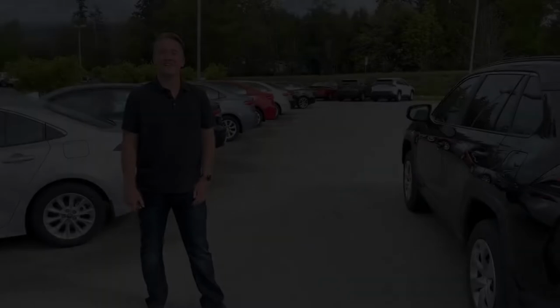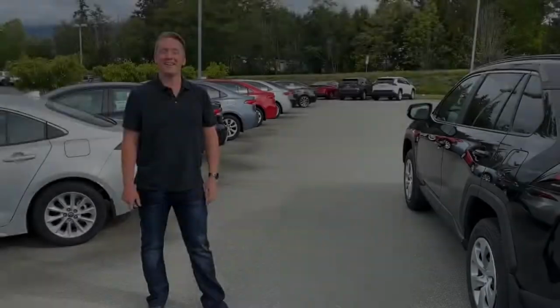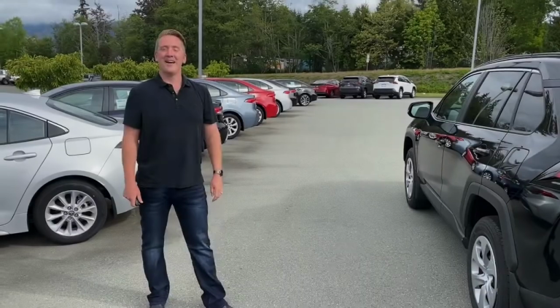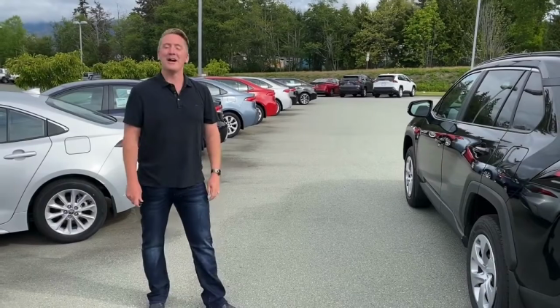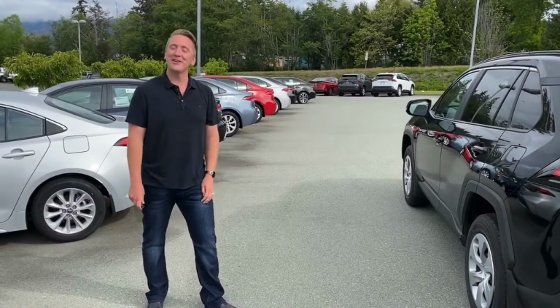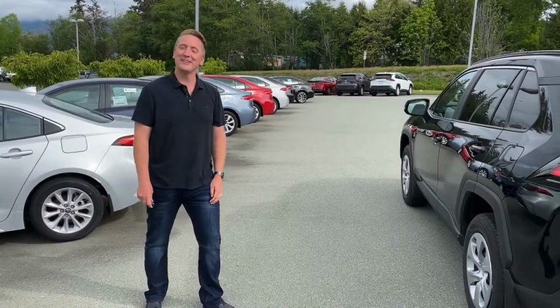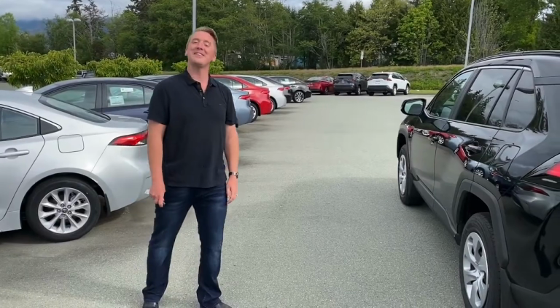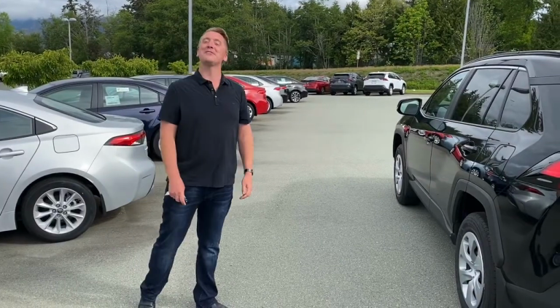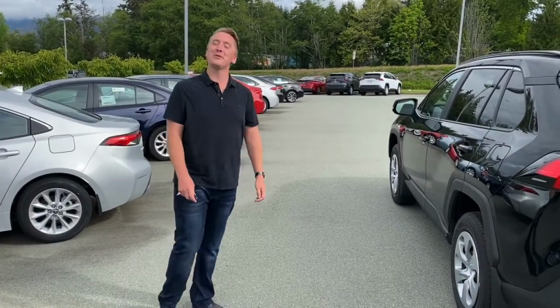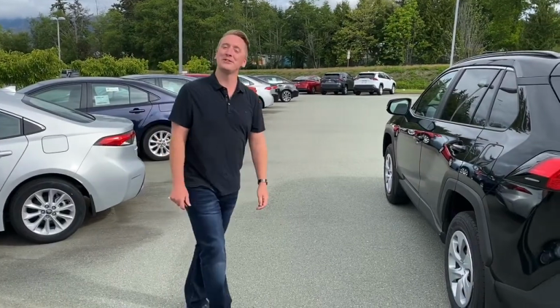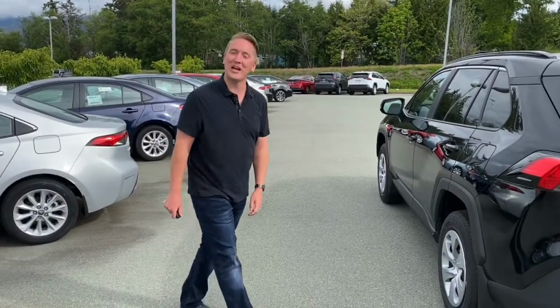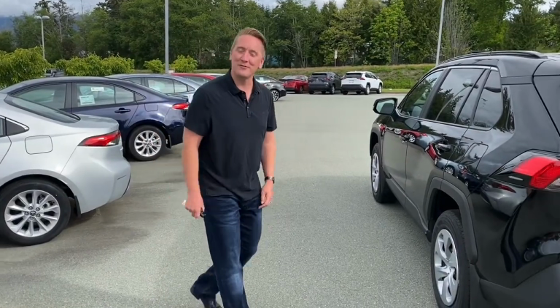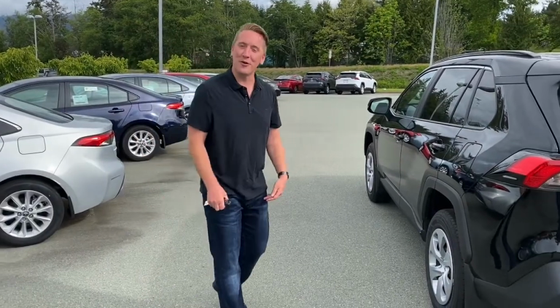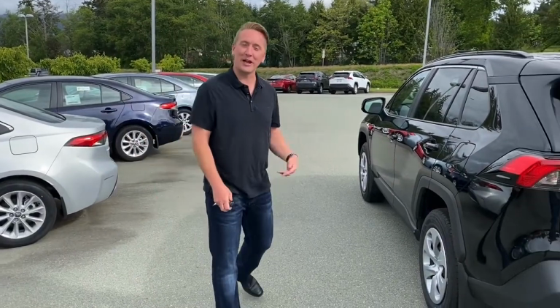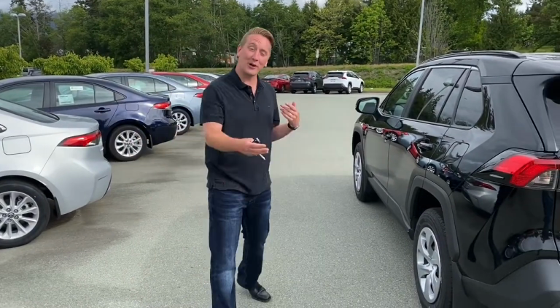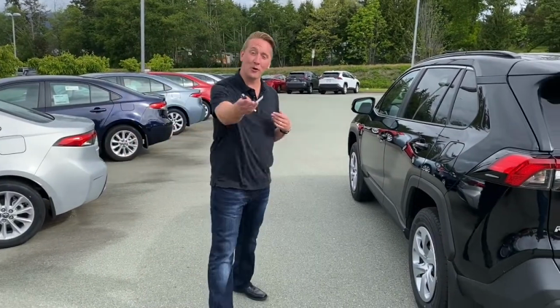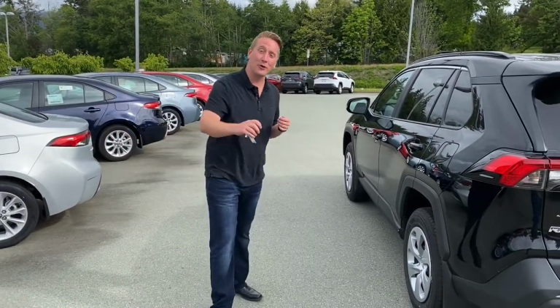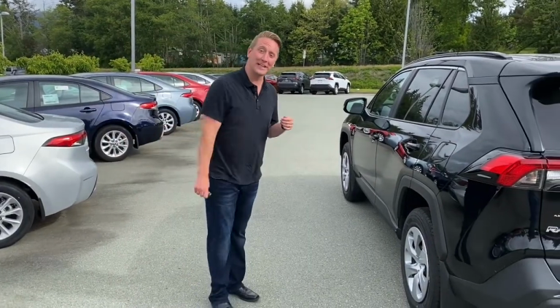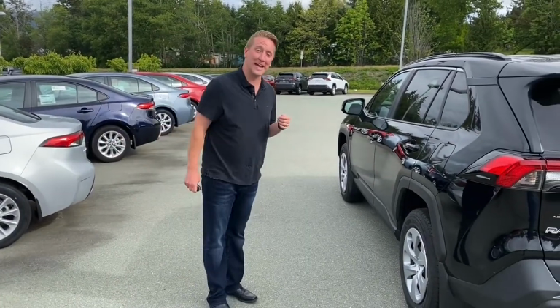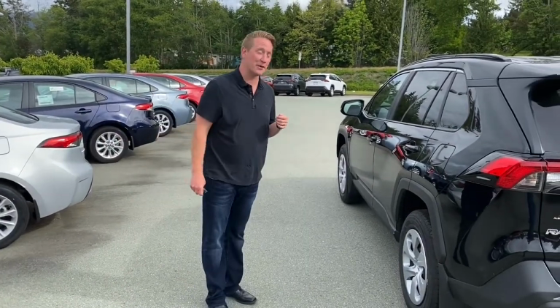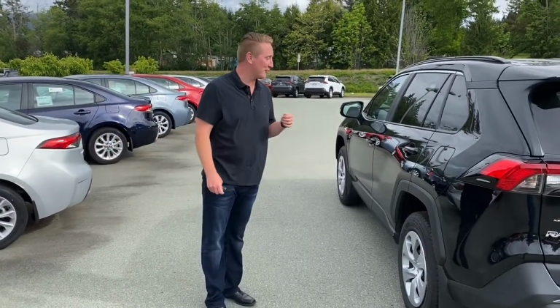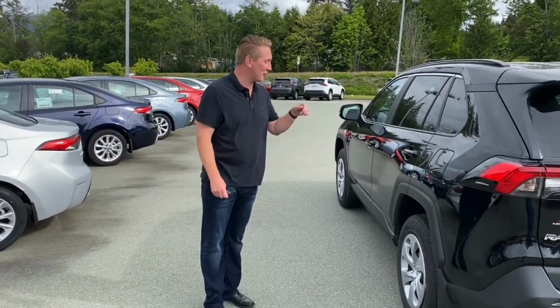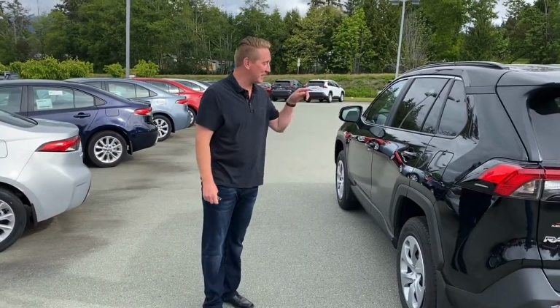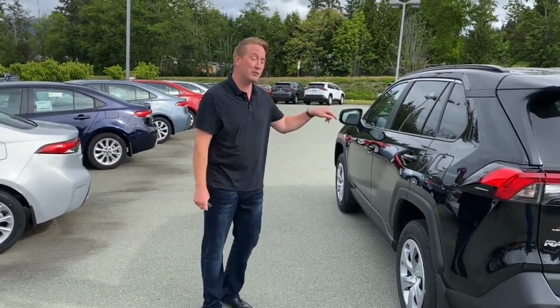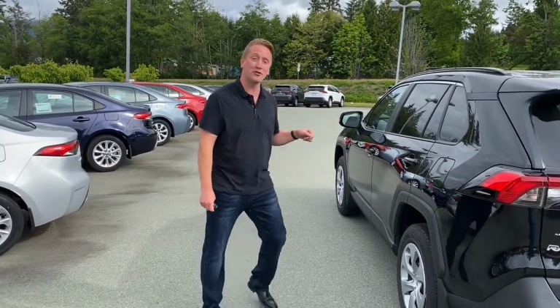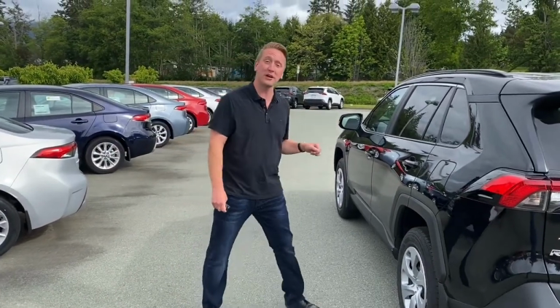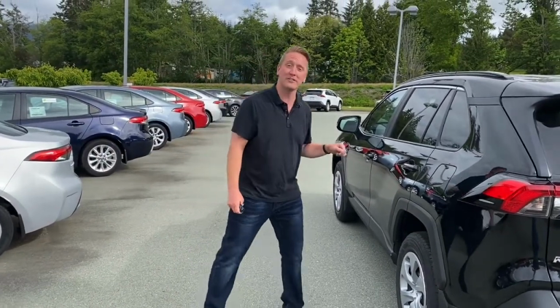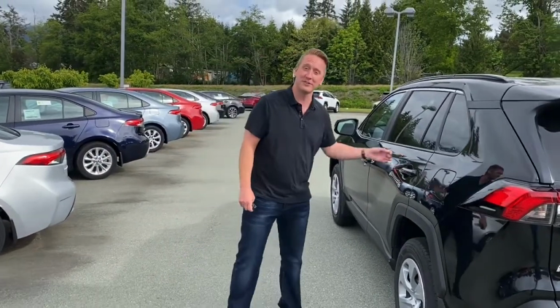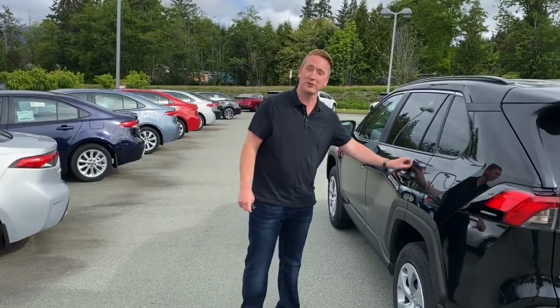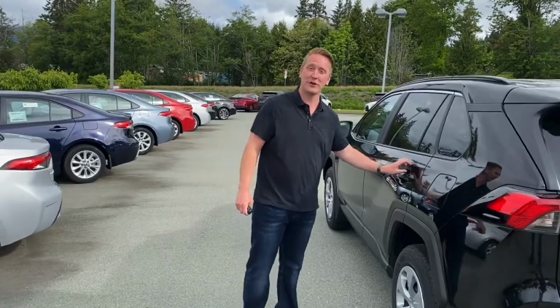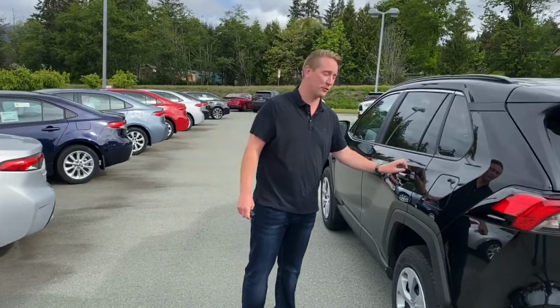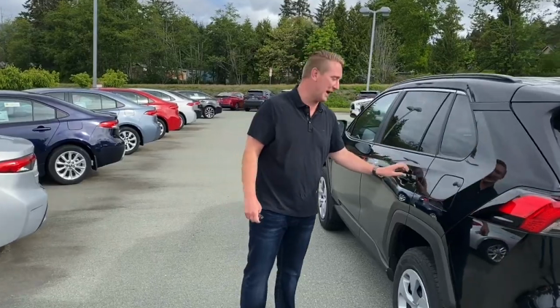Hi Jesse! Thanks for the quick chat on the phone. I got Cory holding the camera here for me and I'm going to show you how the seats fold down on the RAV.